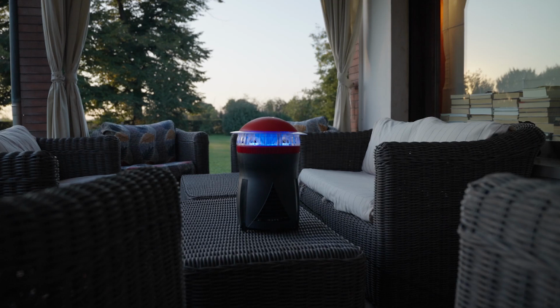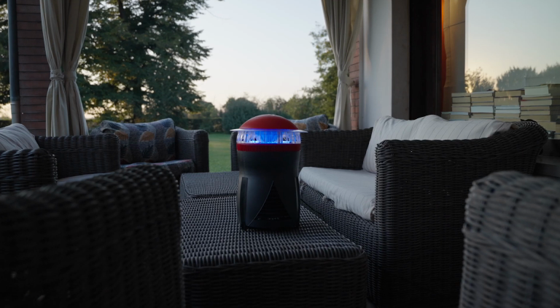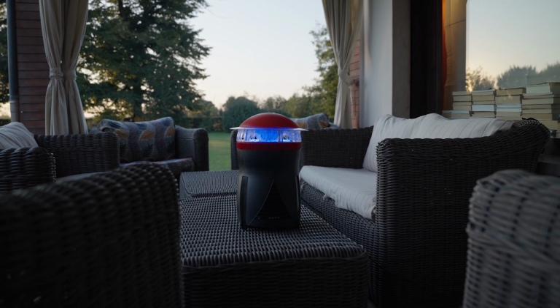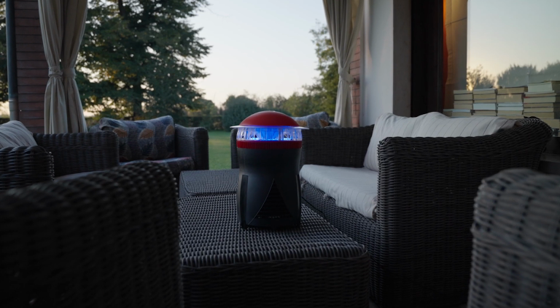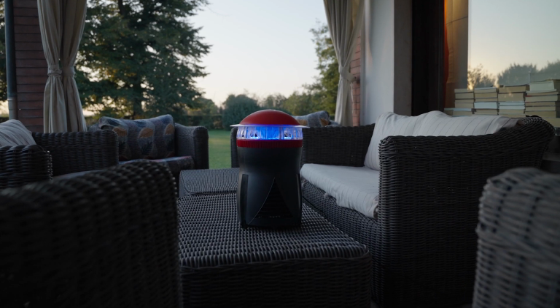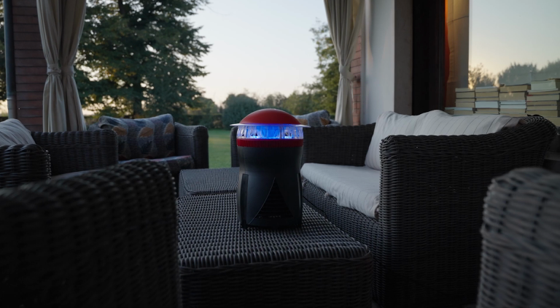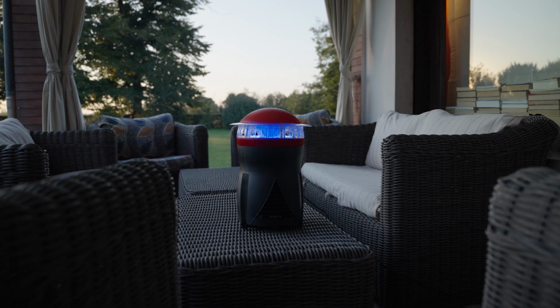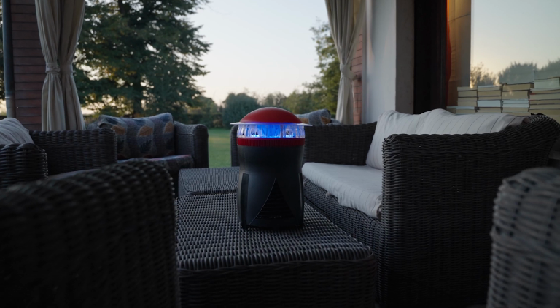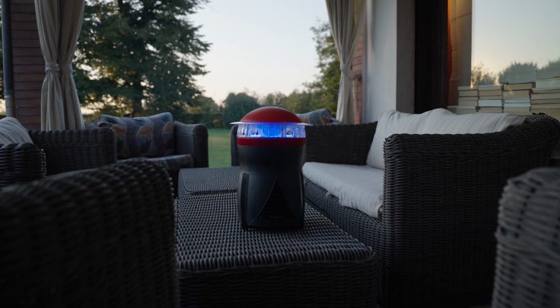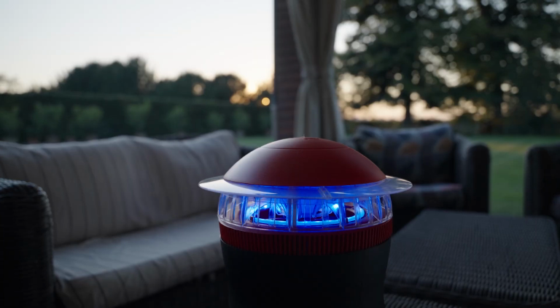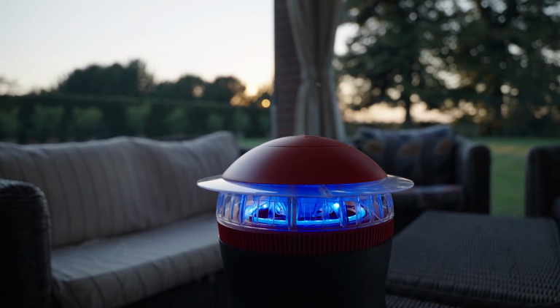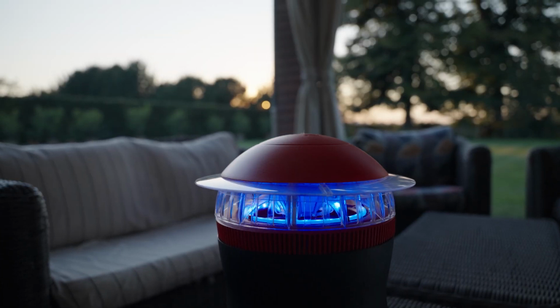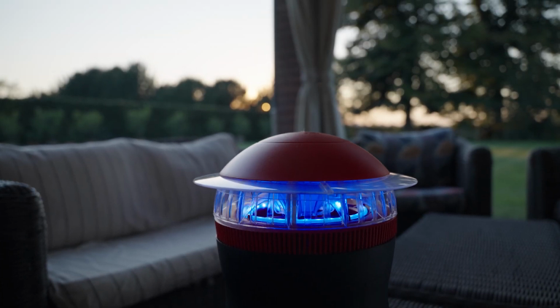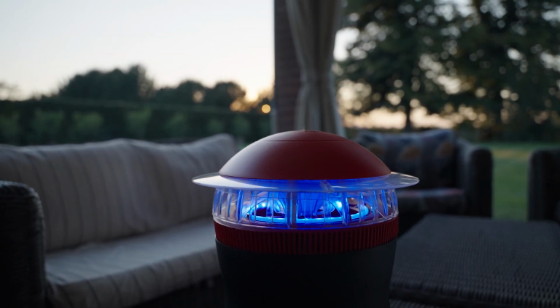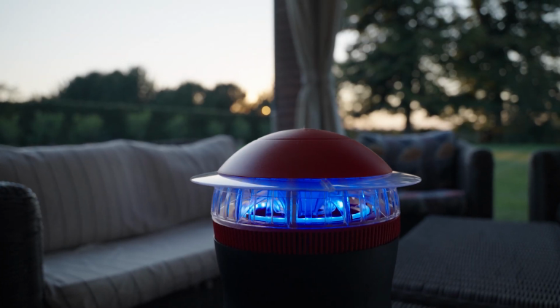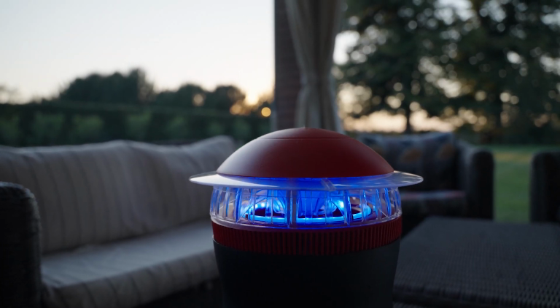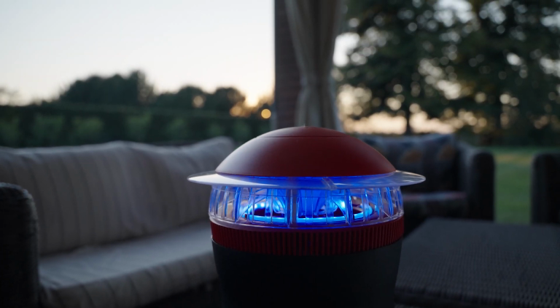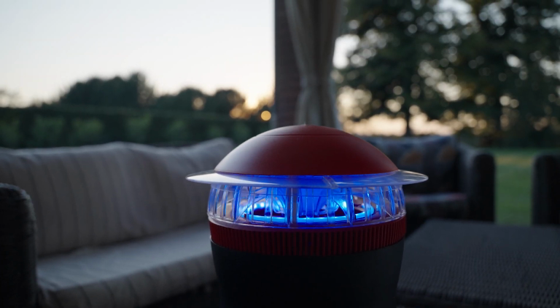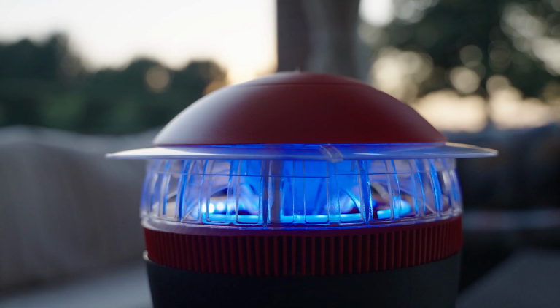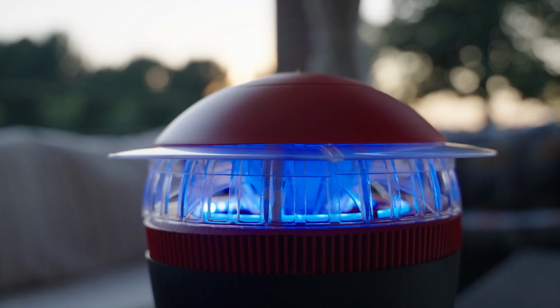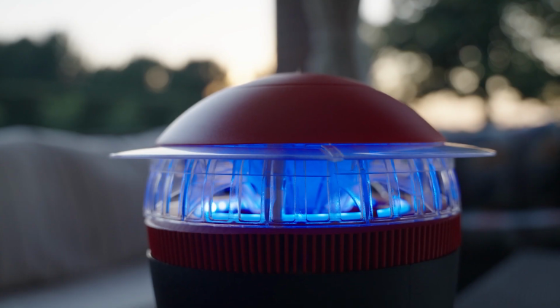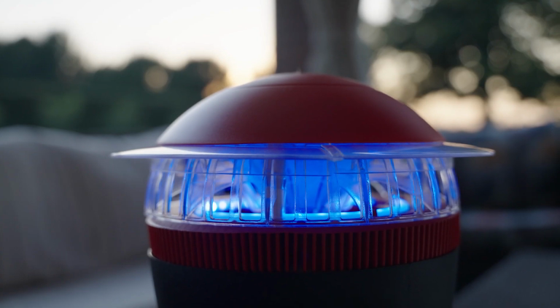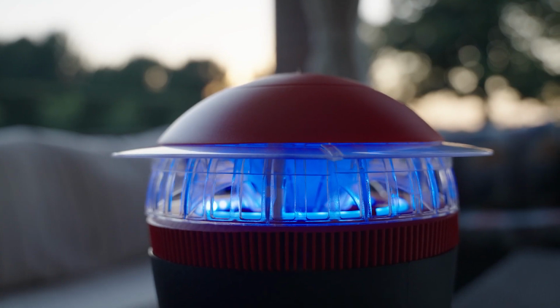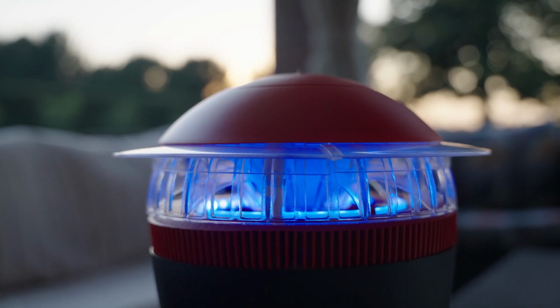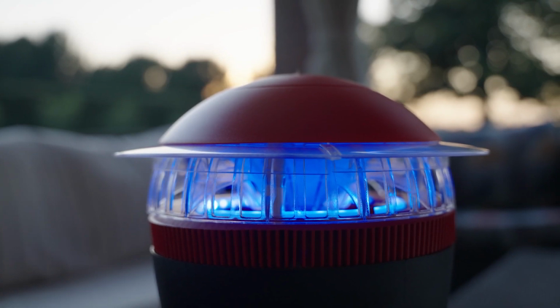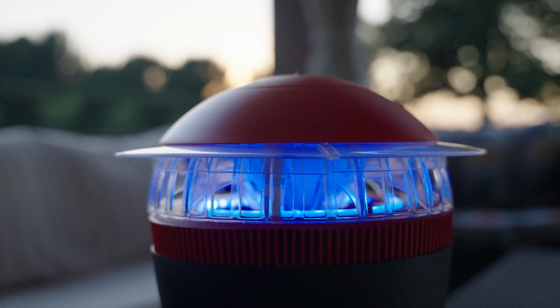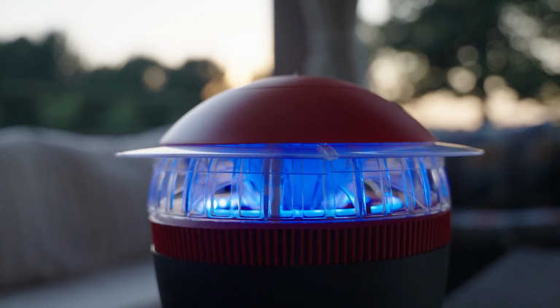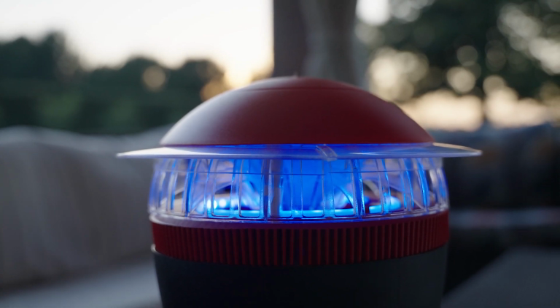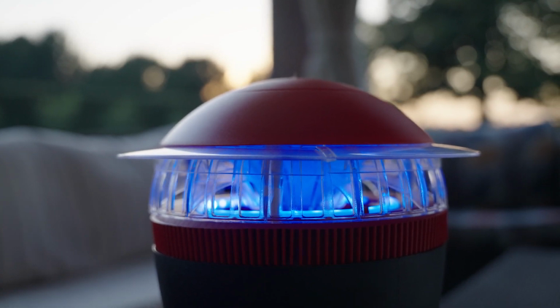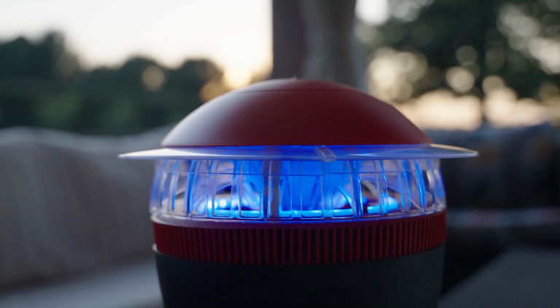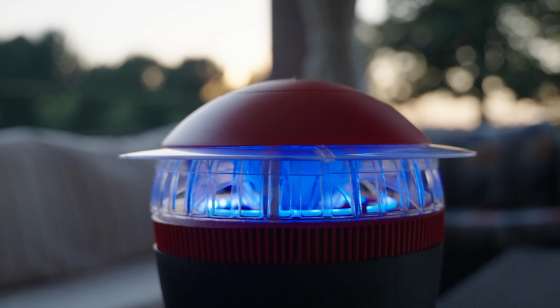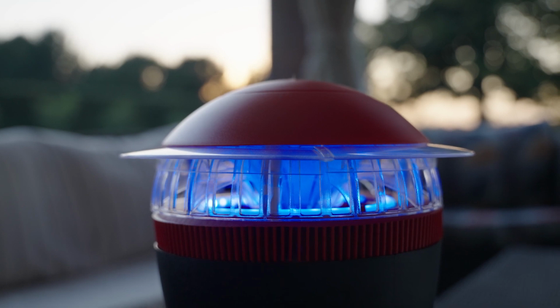The trap also catches all species of mosquitoes, including those that carry malaria, dengue, West Nile, Zika, and yellow fever.